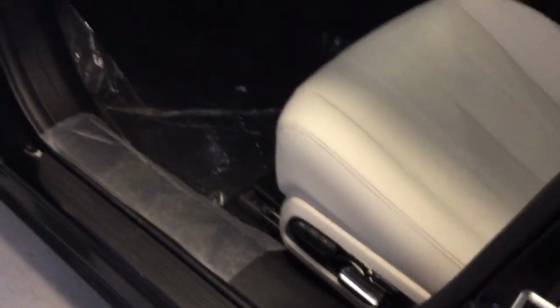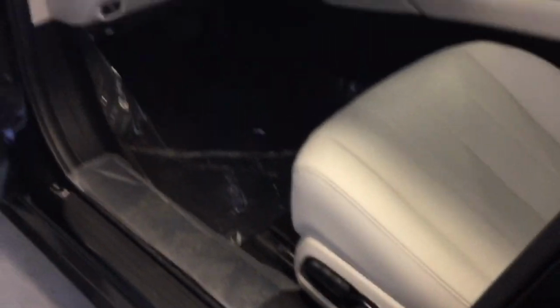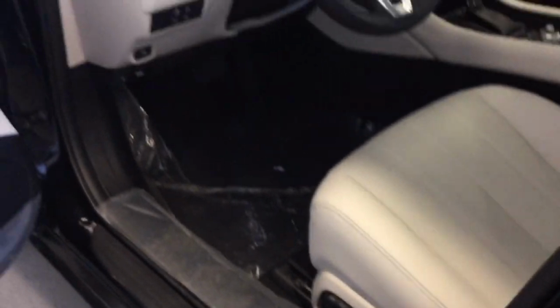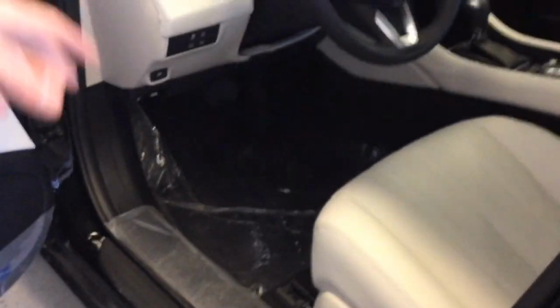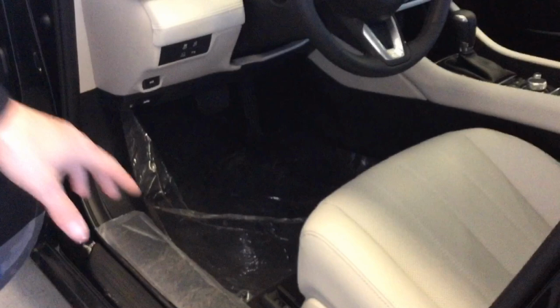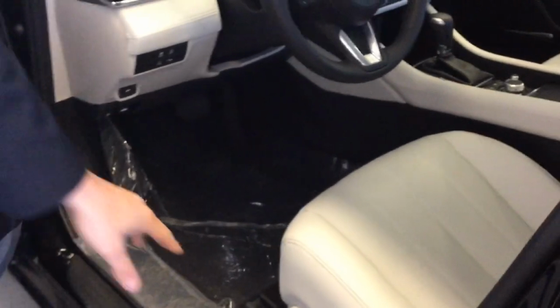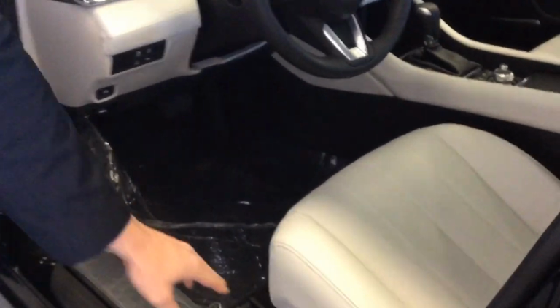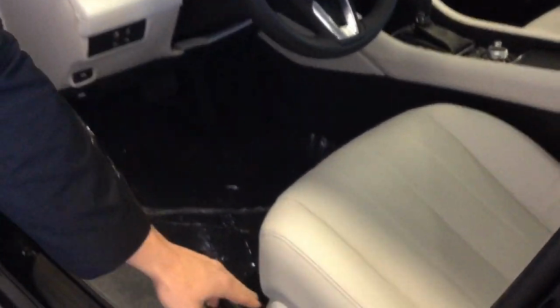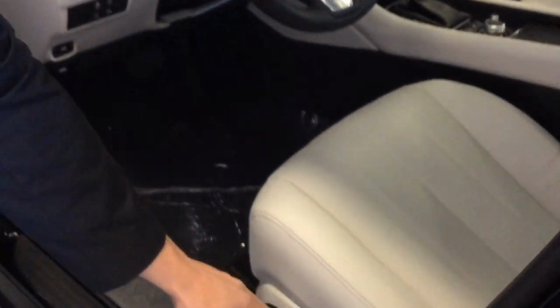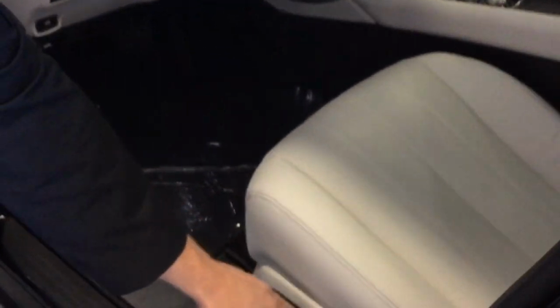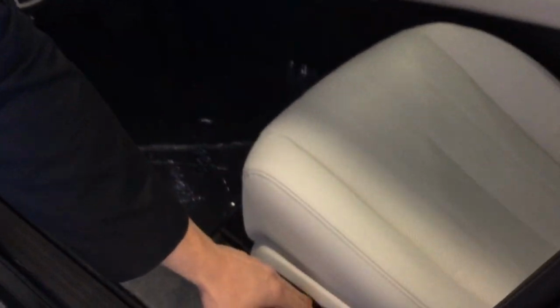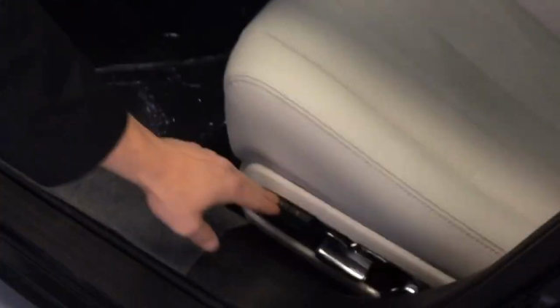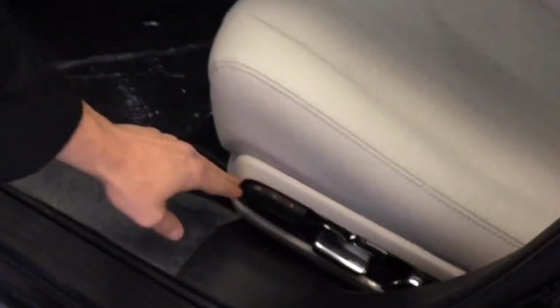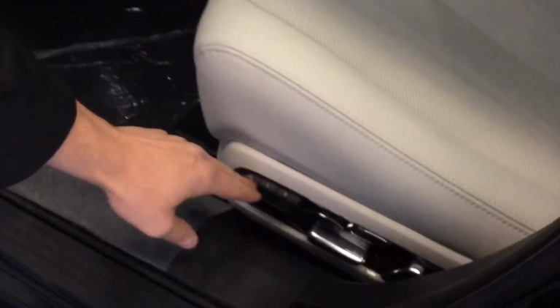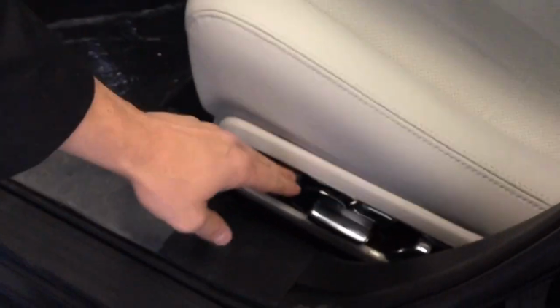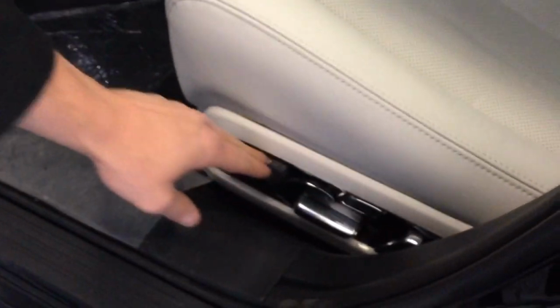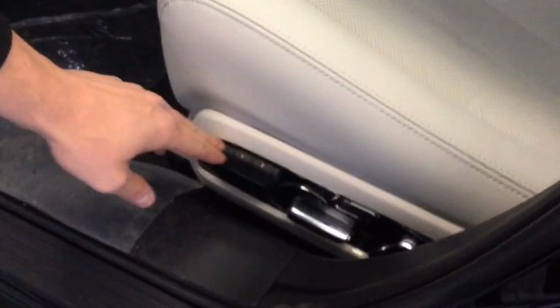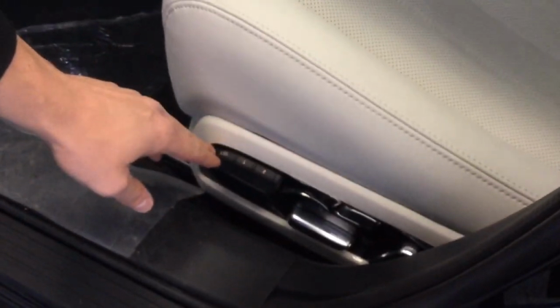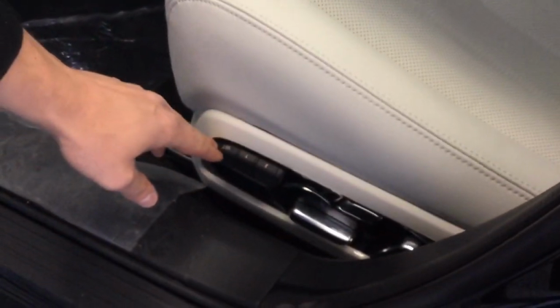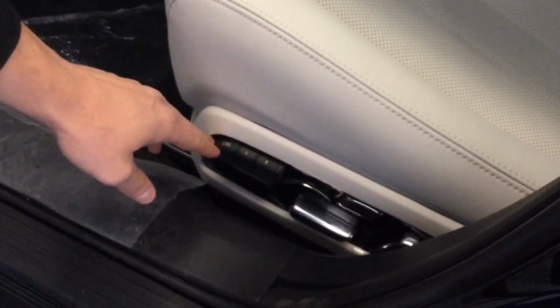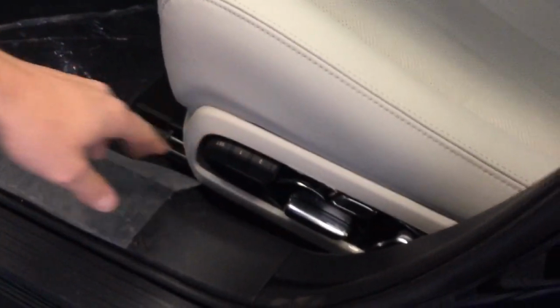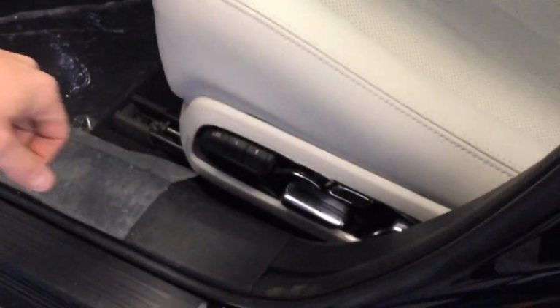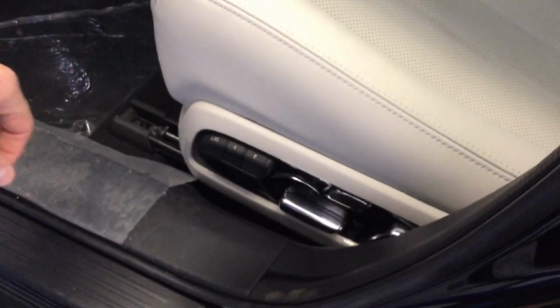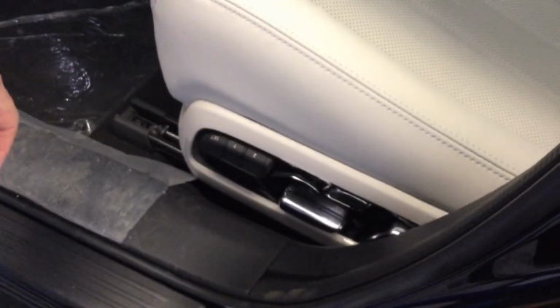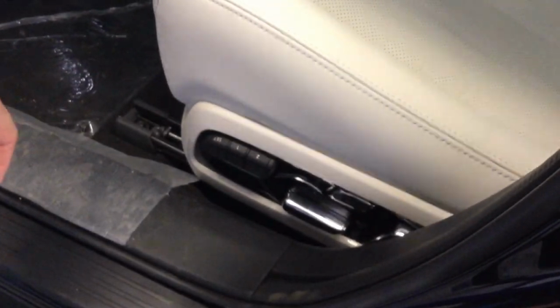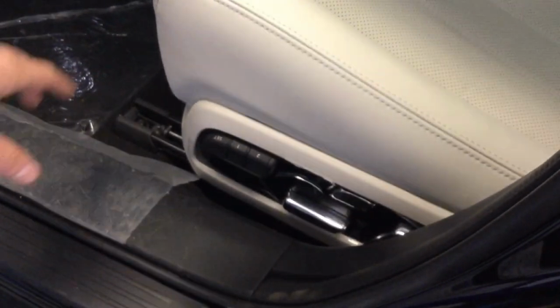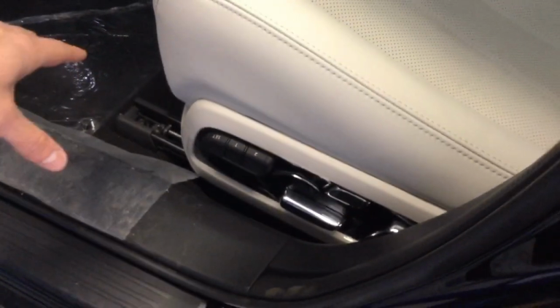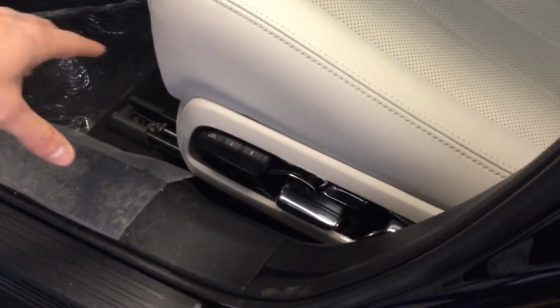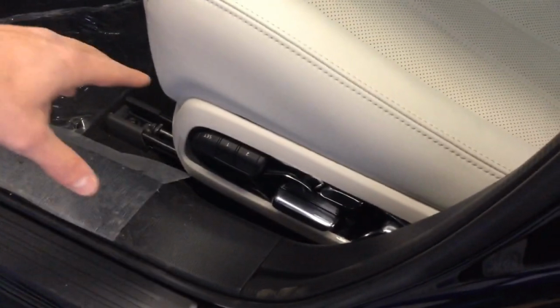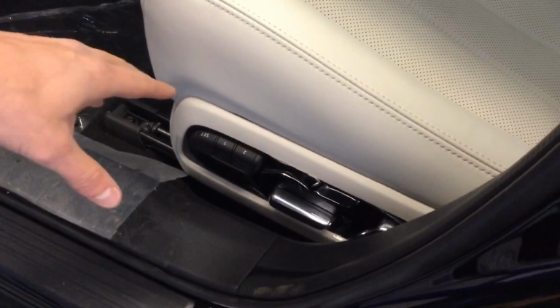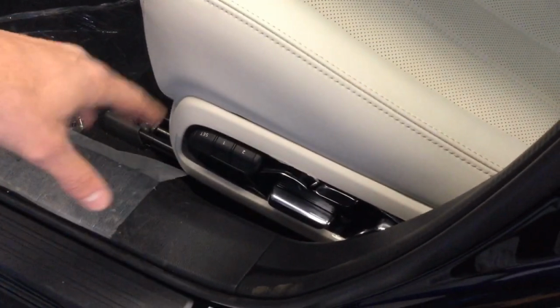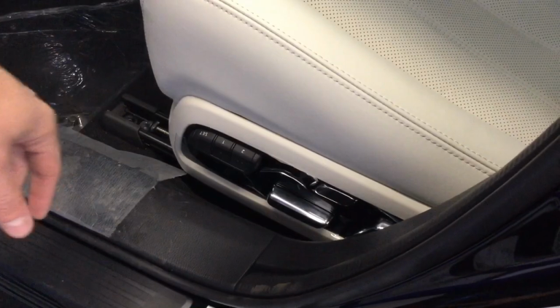How you'll be able to tell is you'll have this little keypad right here, or something similar, with a set button and then one and two.